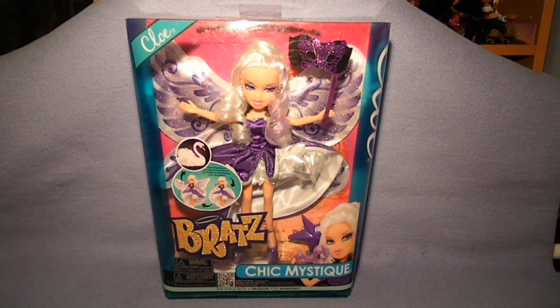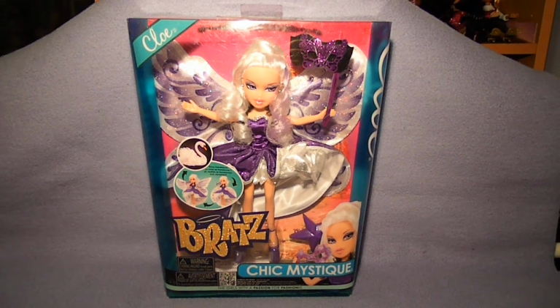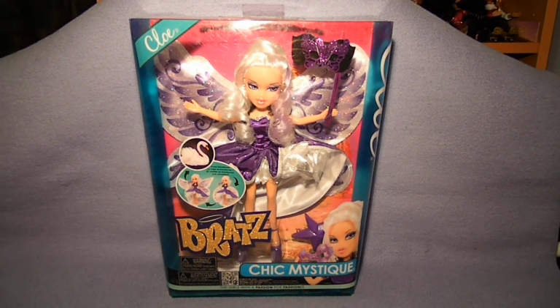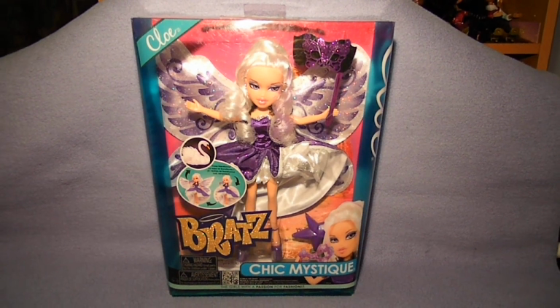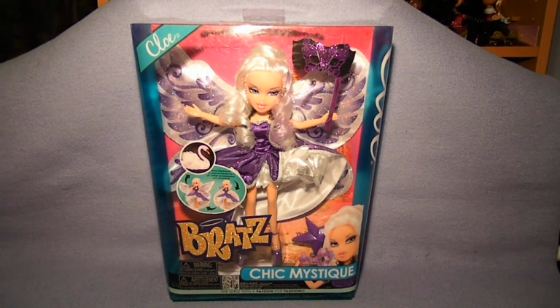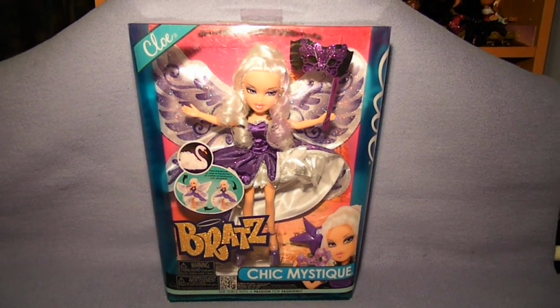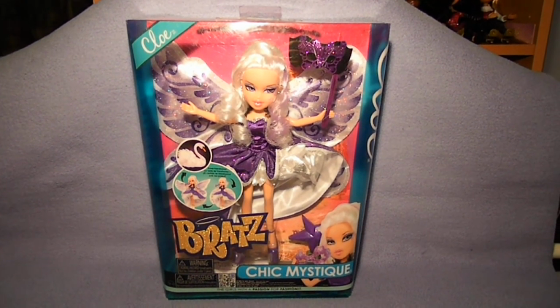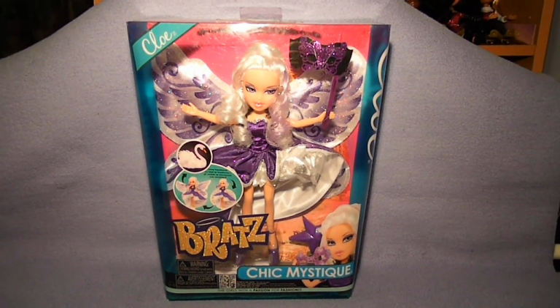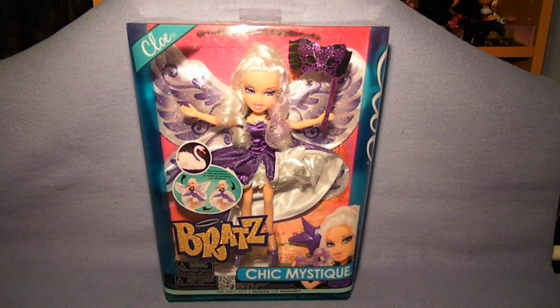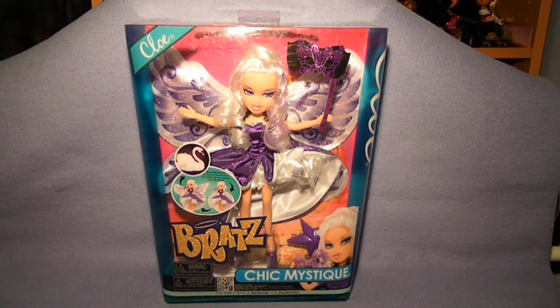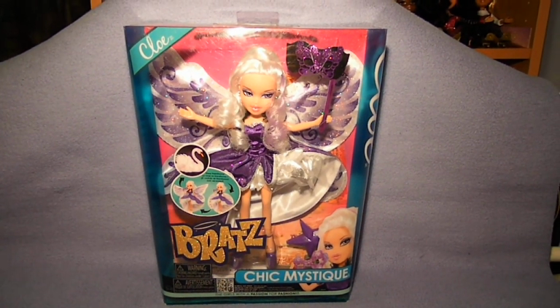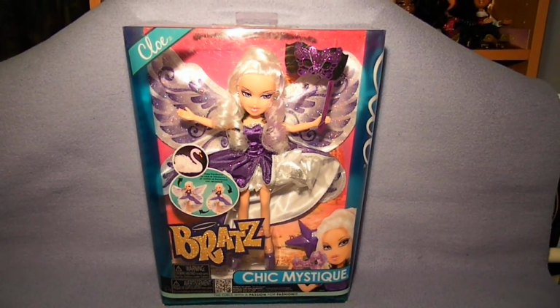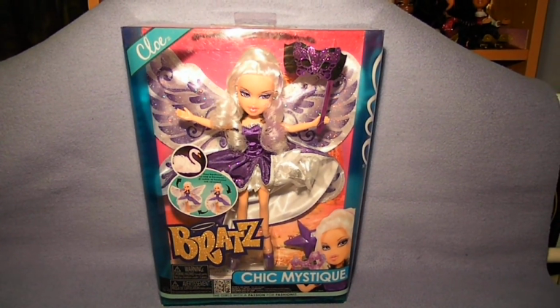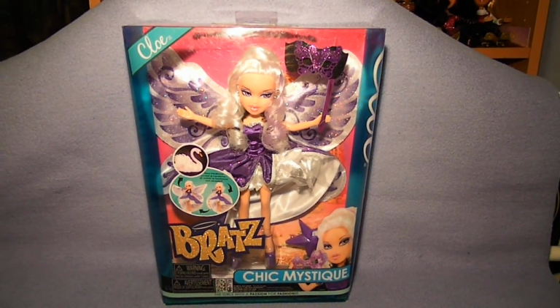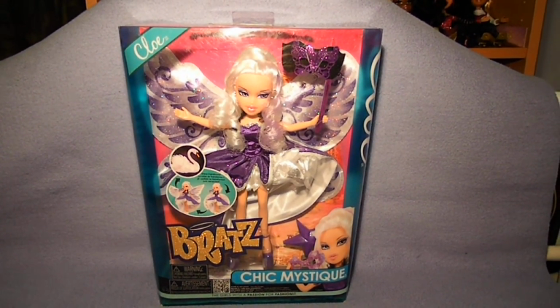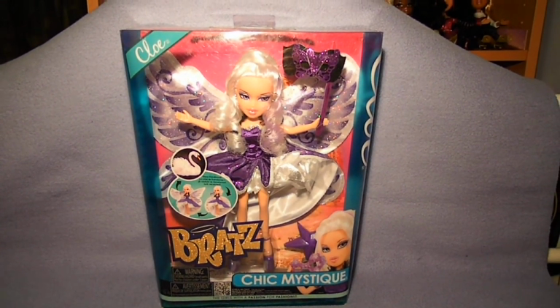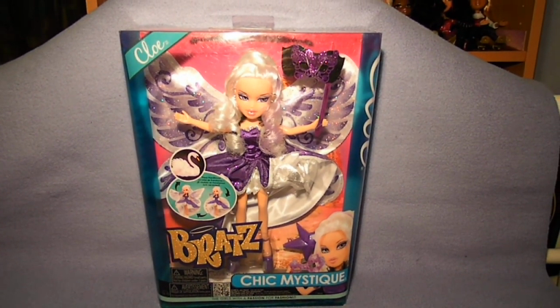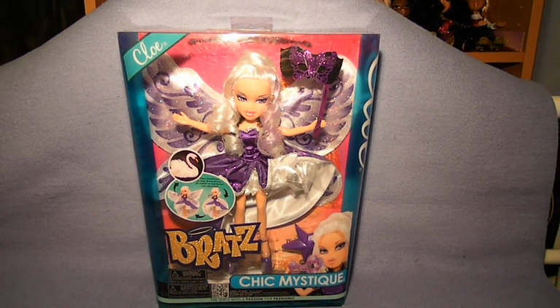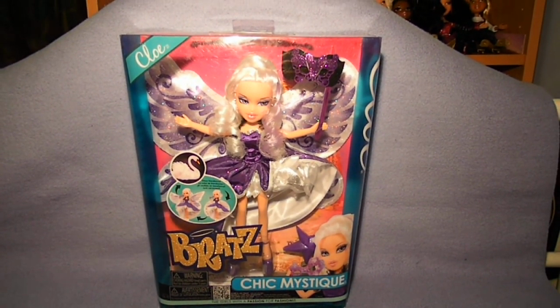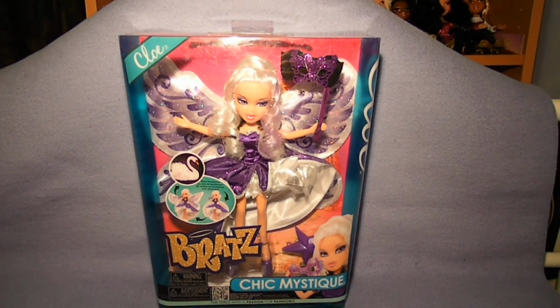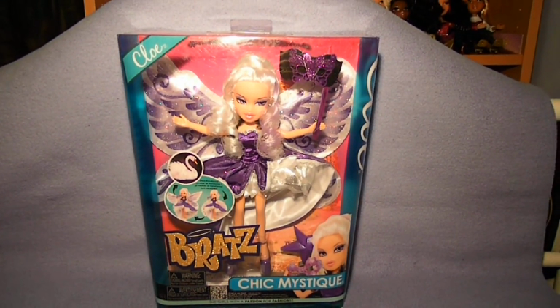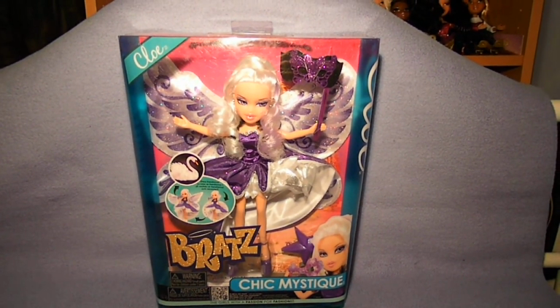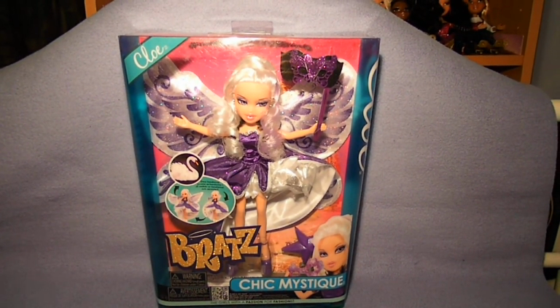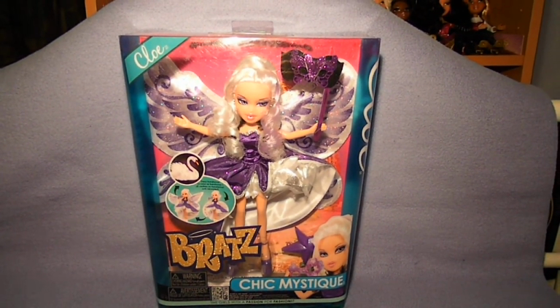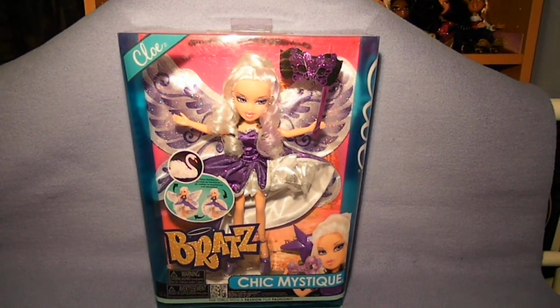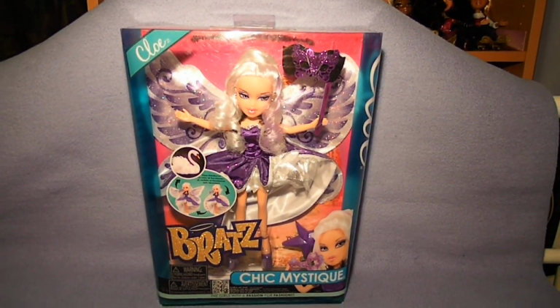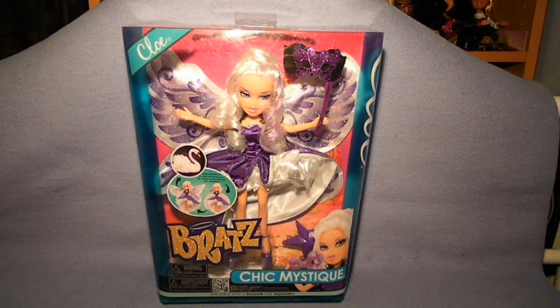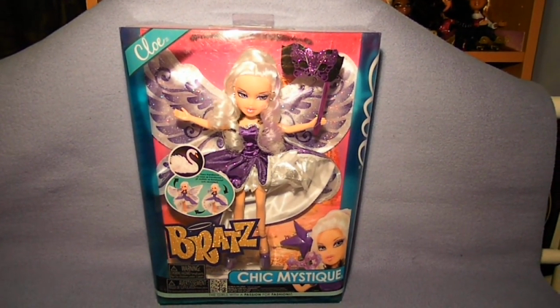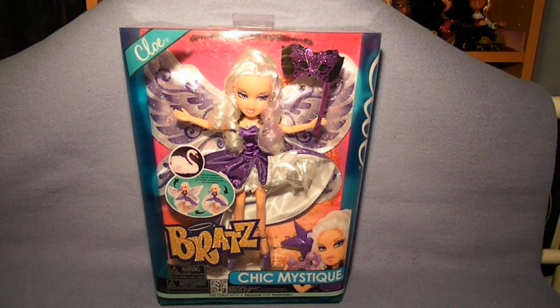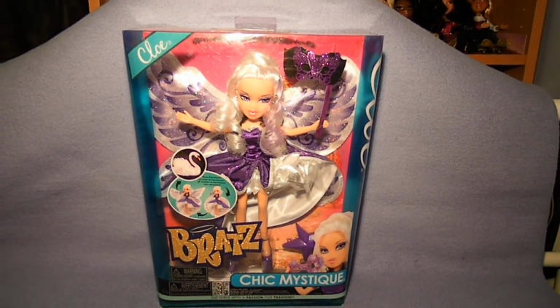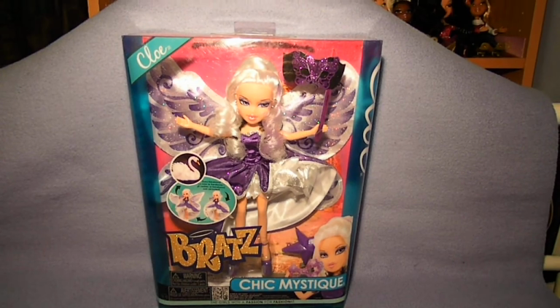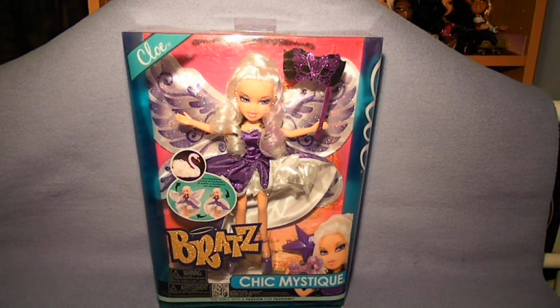Hey guys, I got the Bratz Chic Mystique Chloe with me for a review.